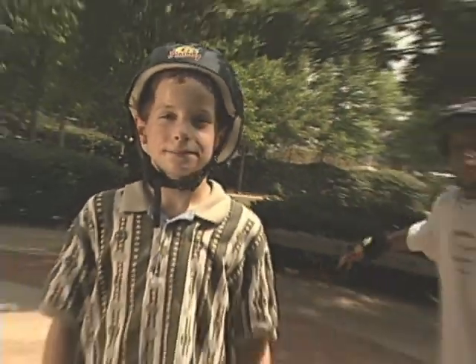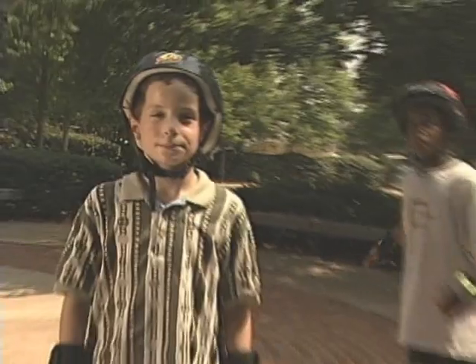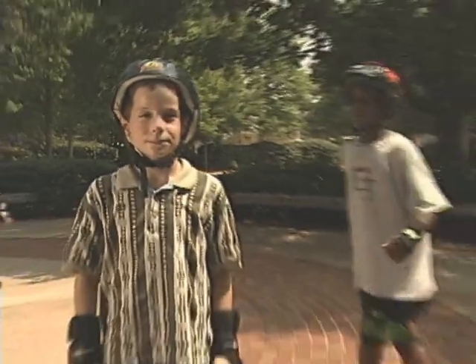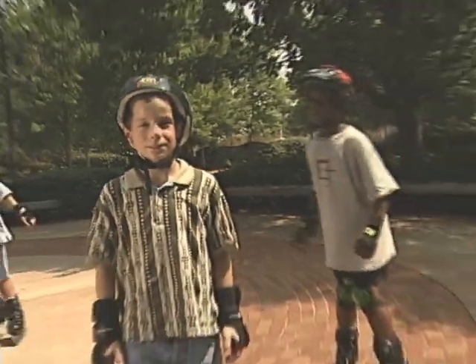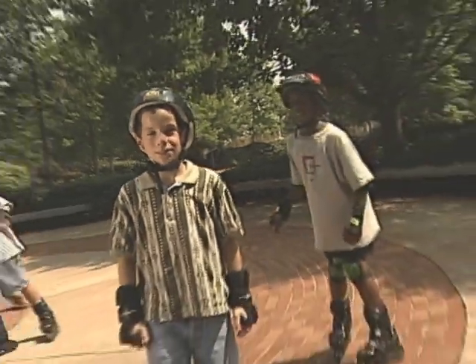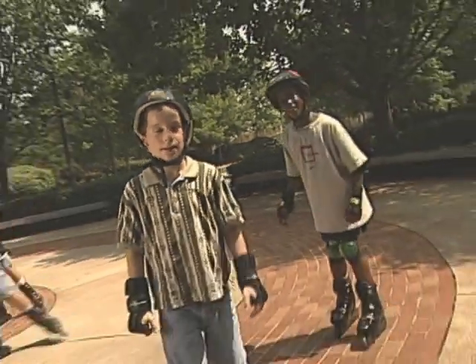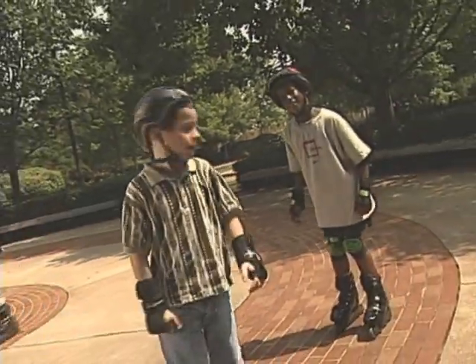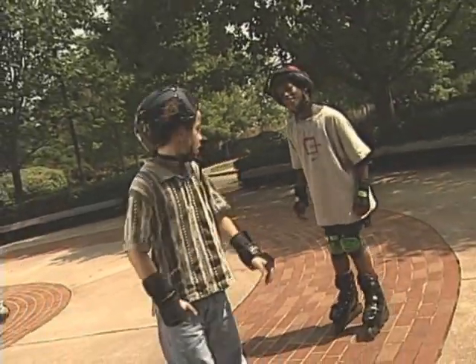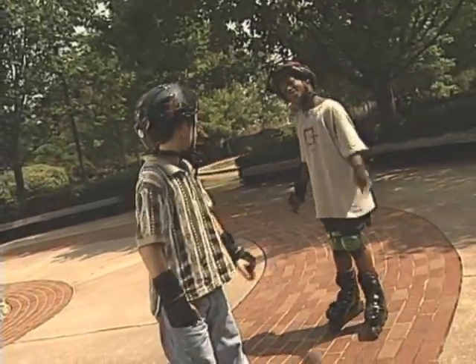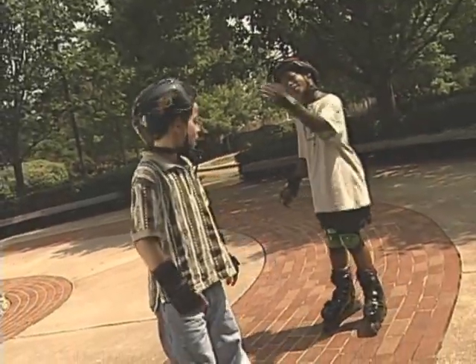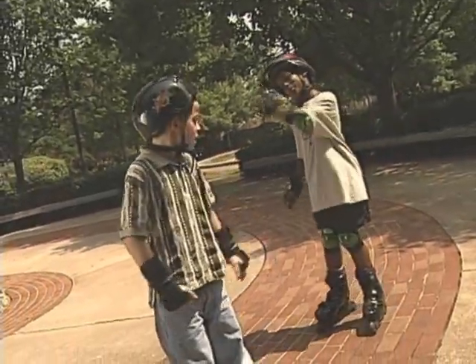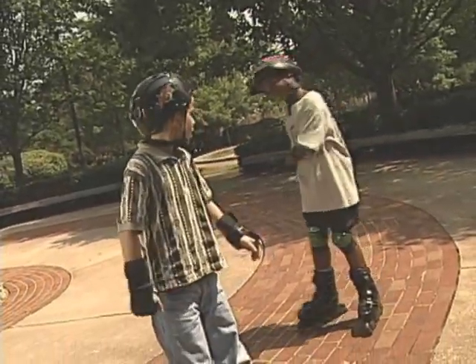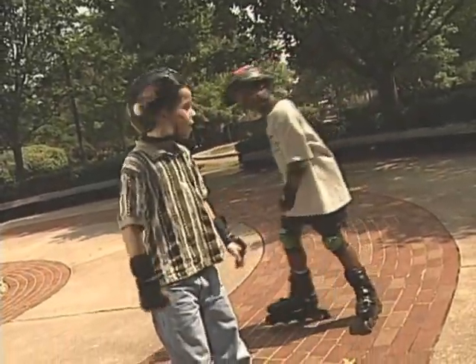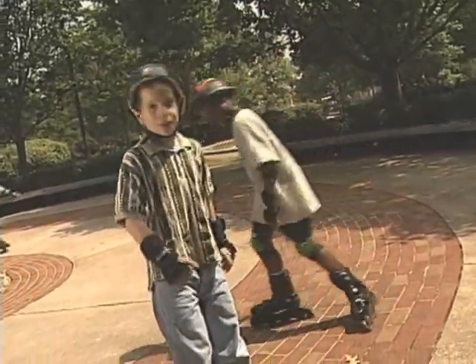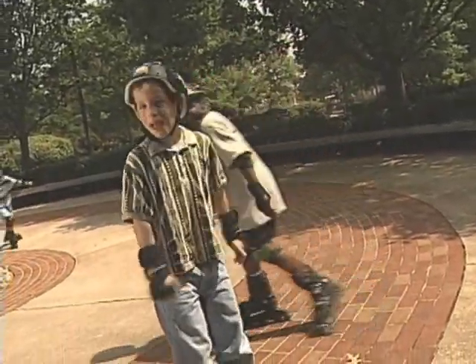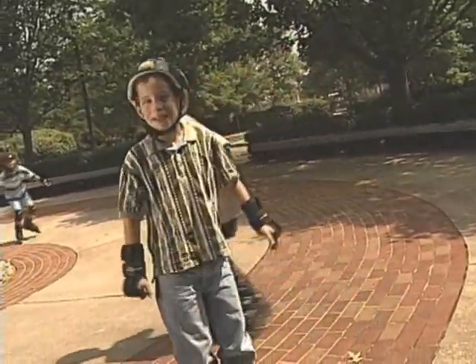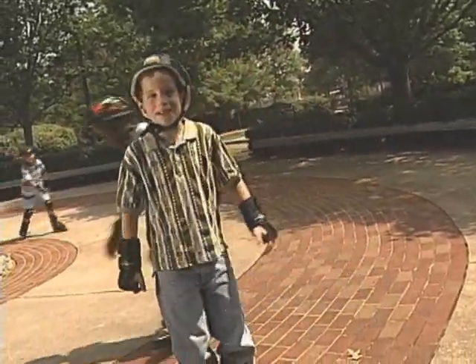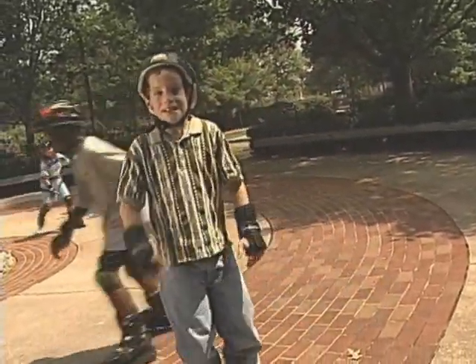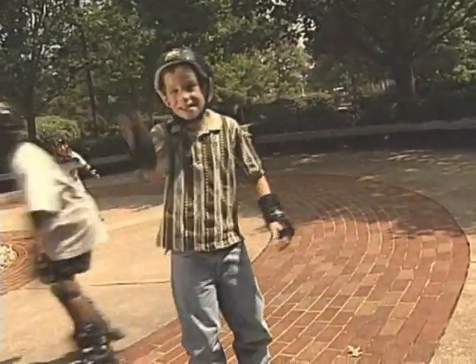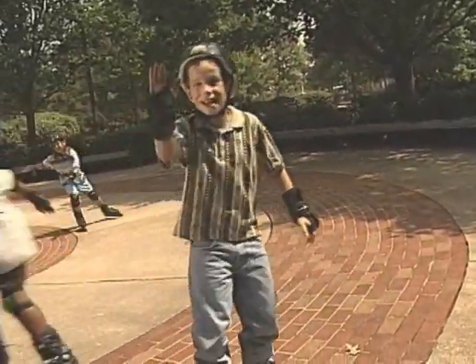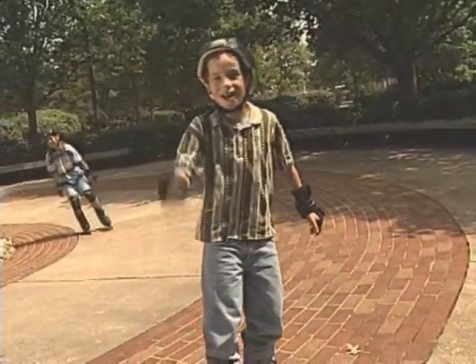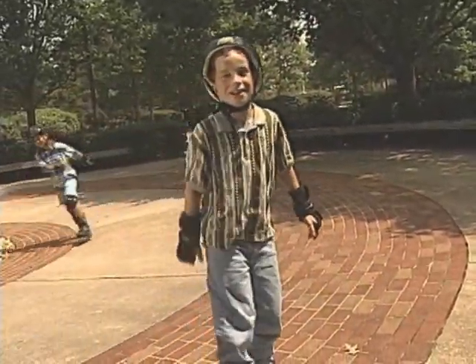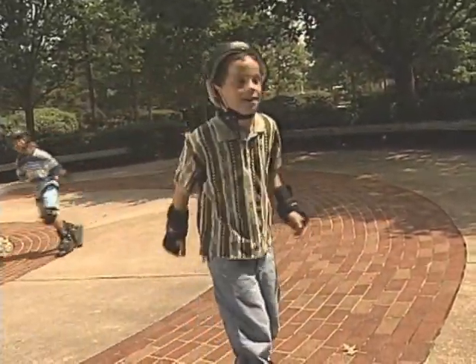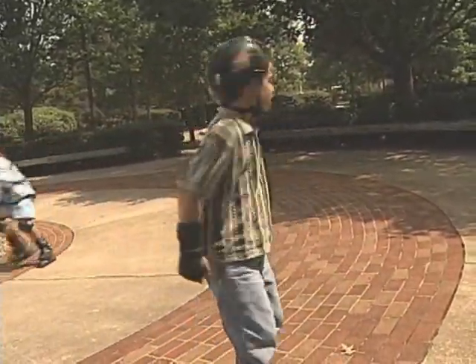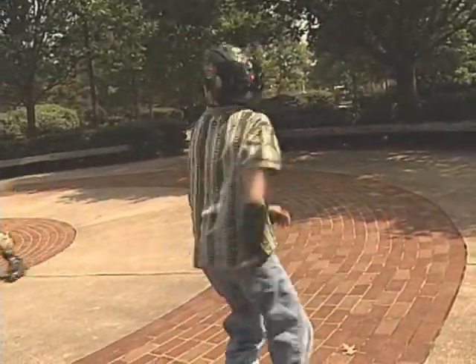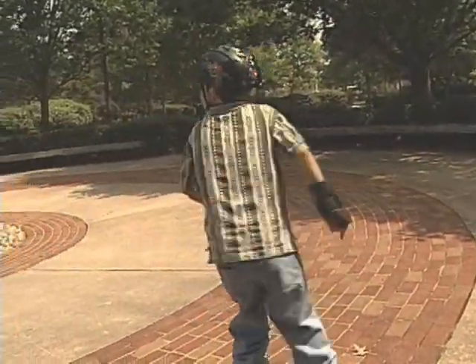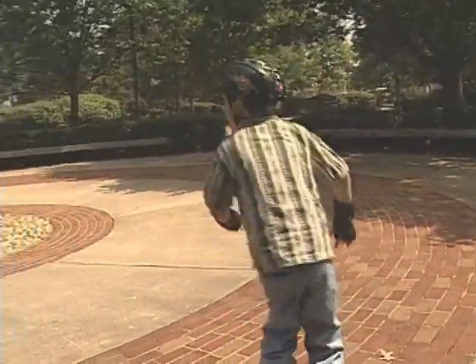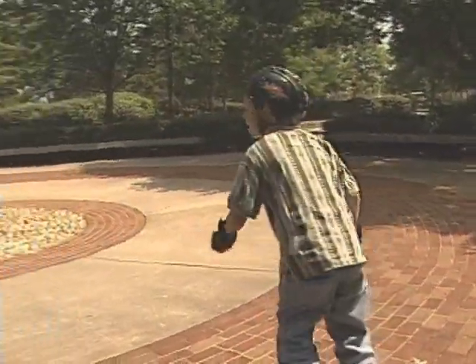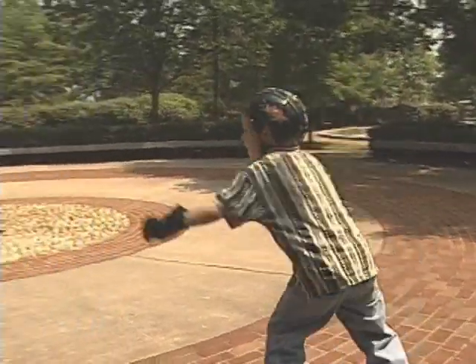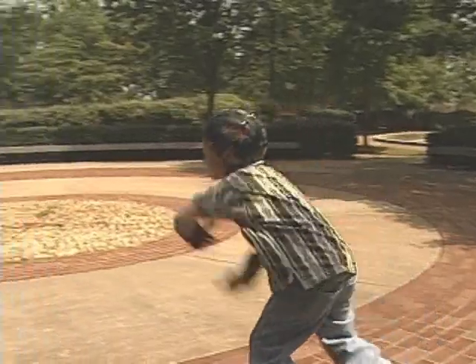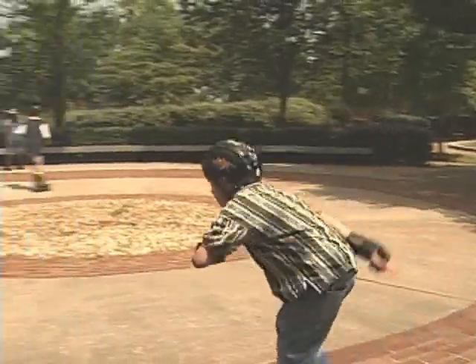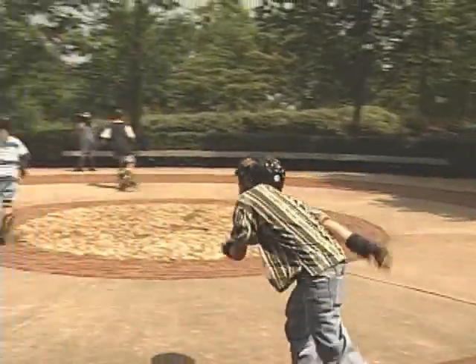Come on, Jake. Let's go. Okay. See ya. Hey, wait for me!